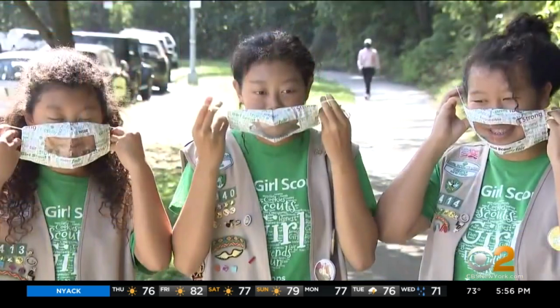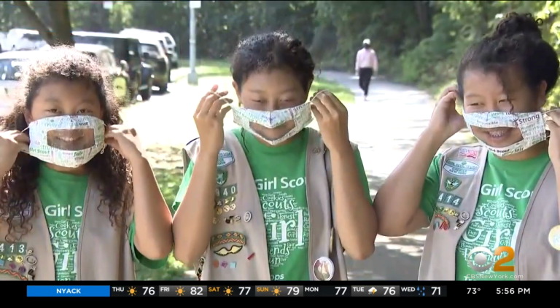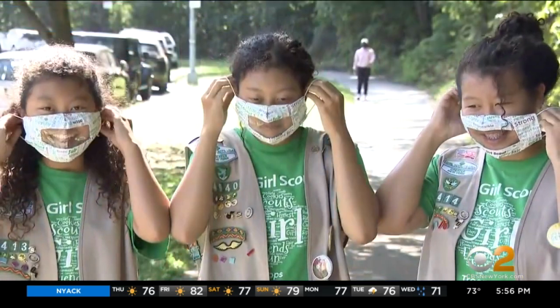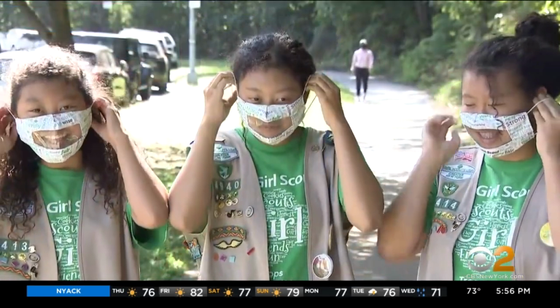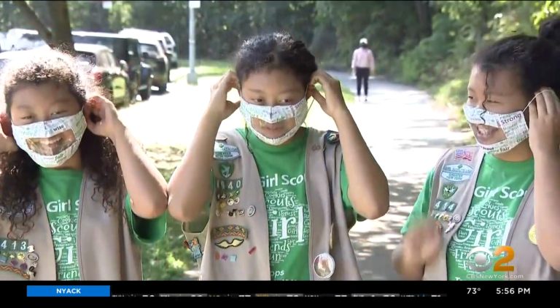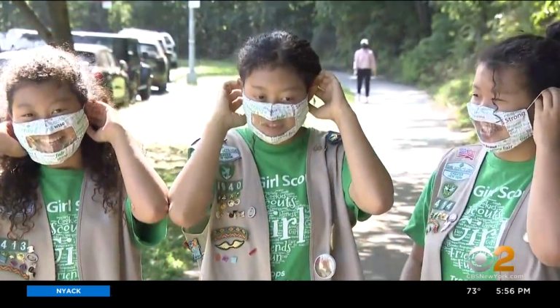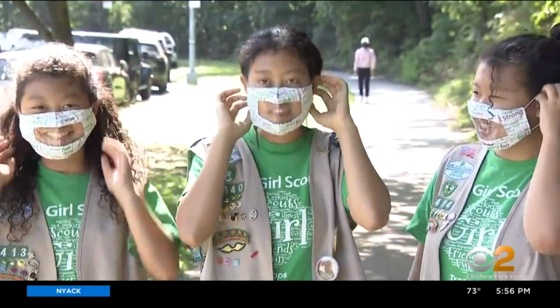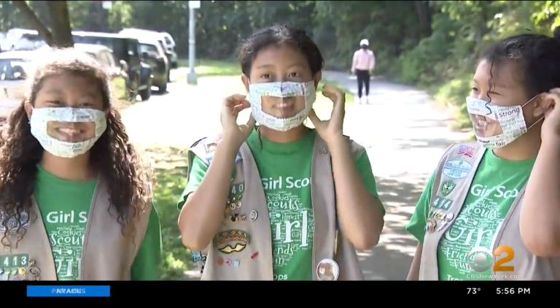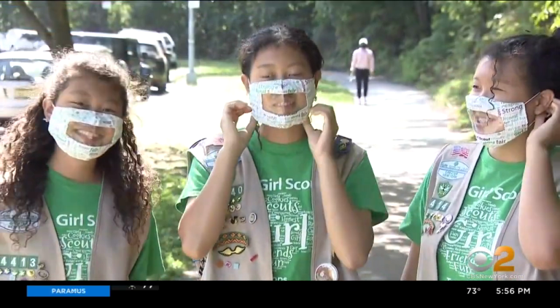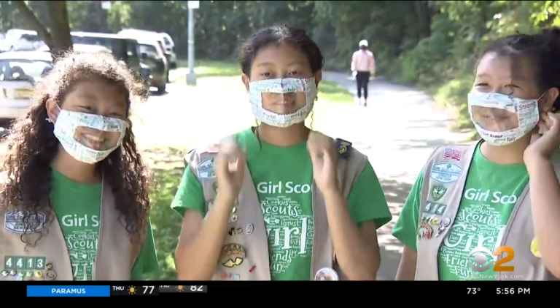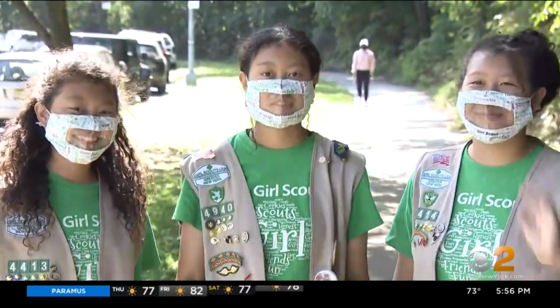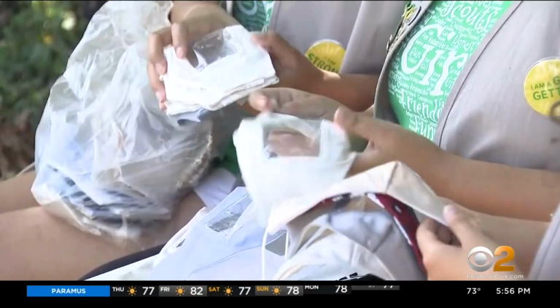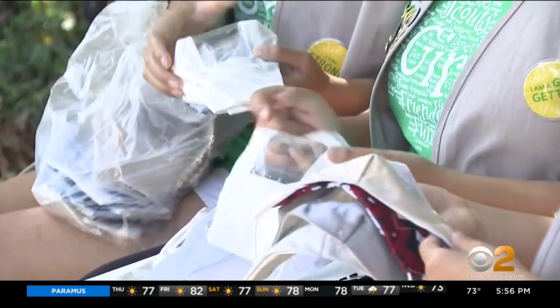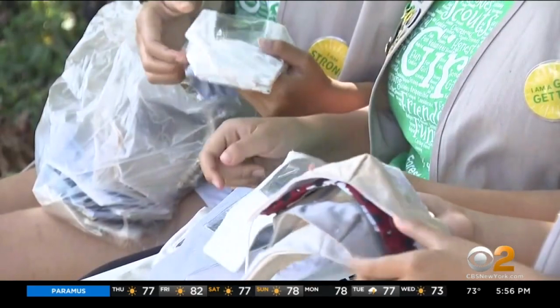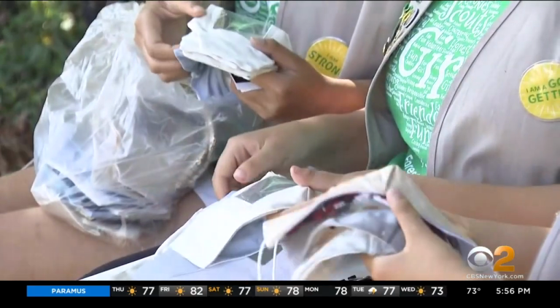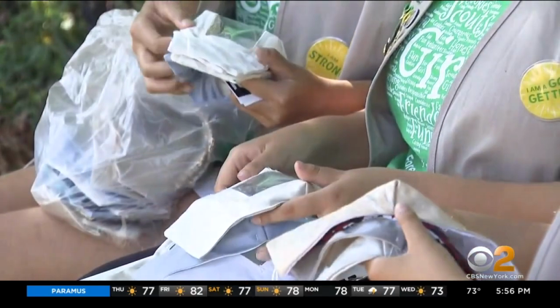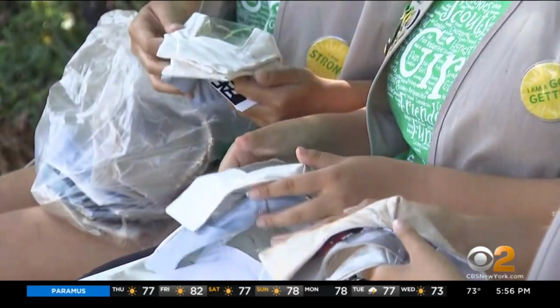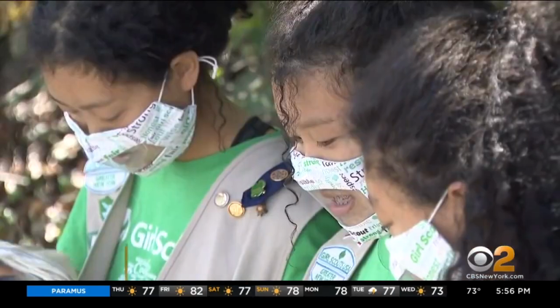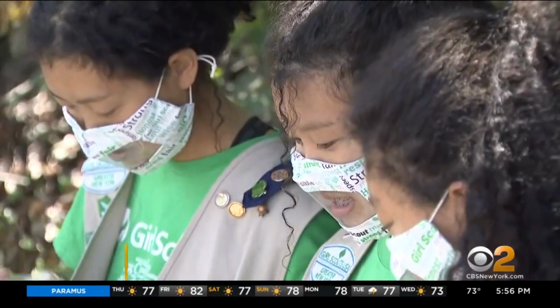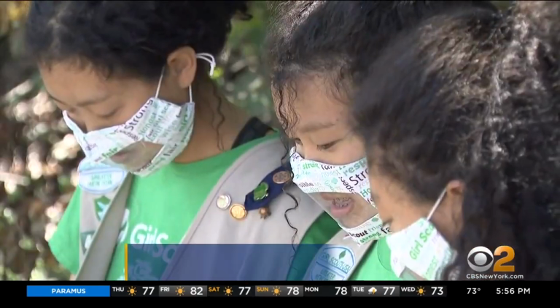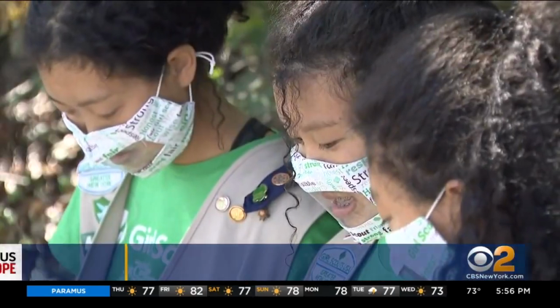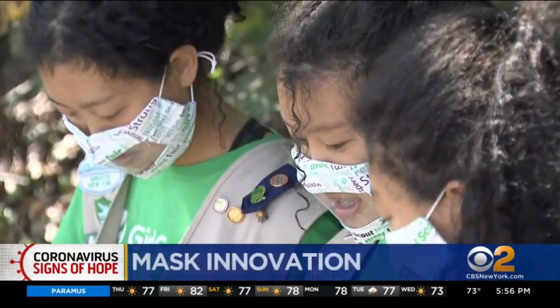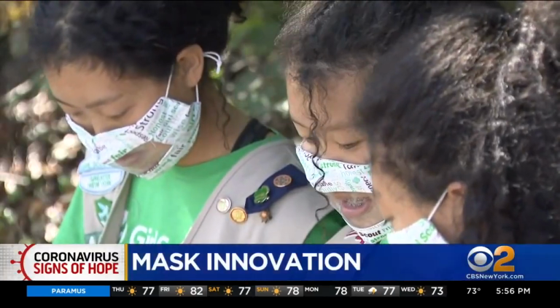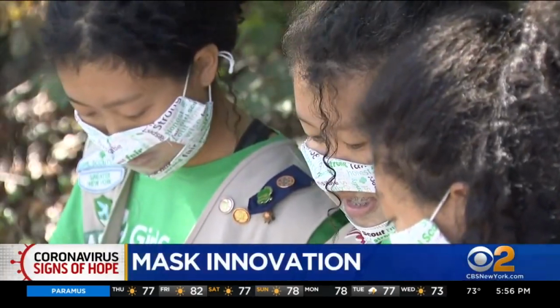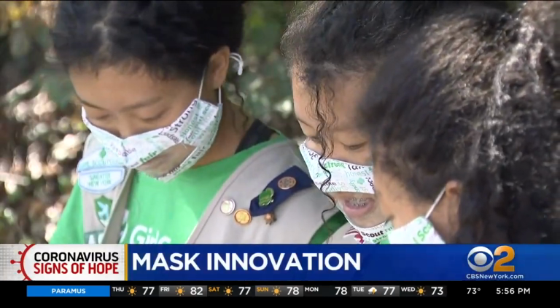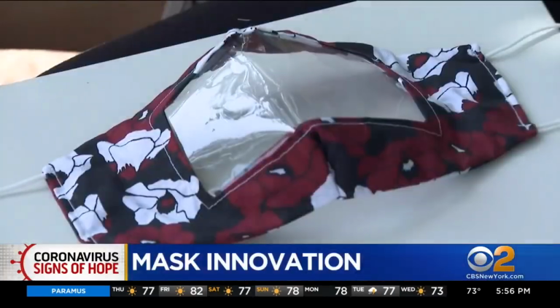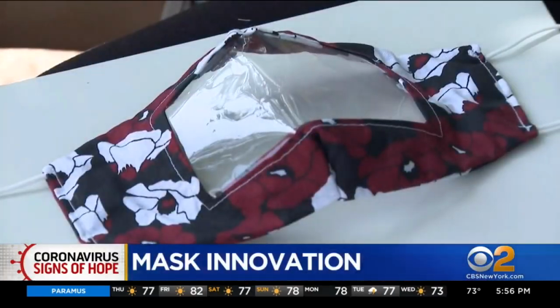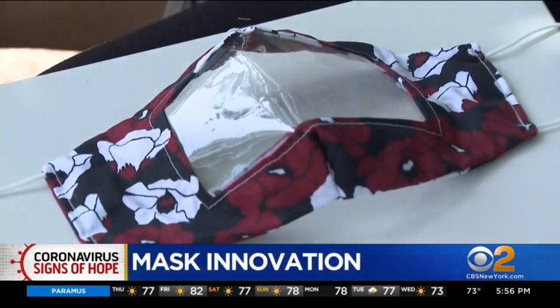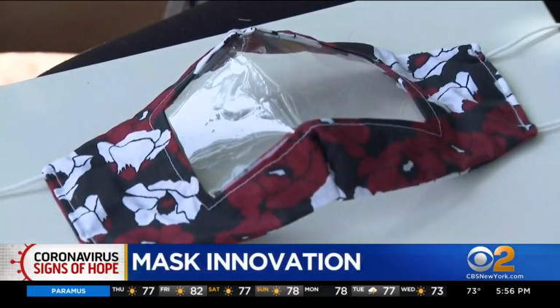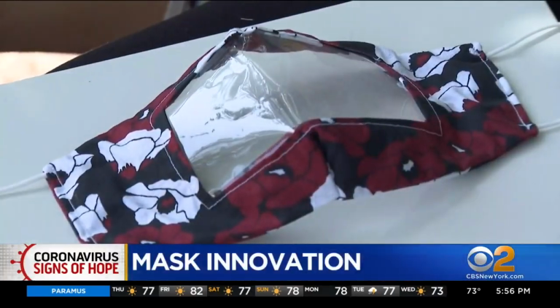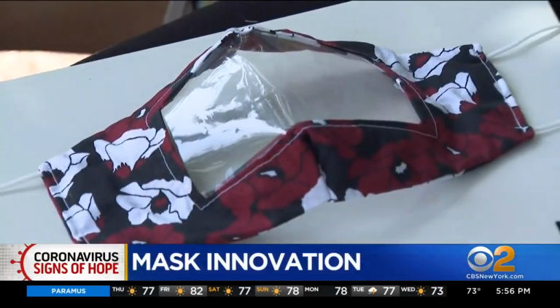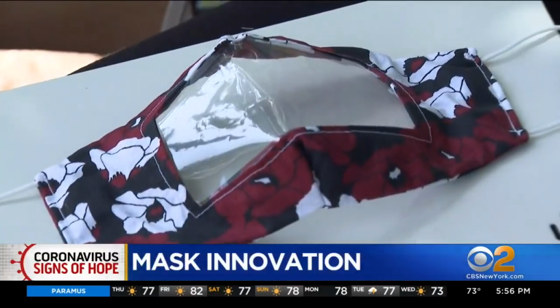Big smiles but even bigger hearts. The Lynn sisters — Julia, Kate and Sarah — crafted their see-through masks from scratch.